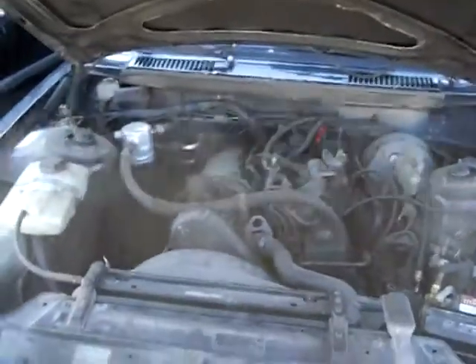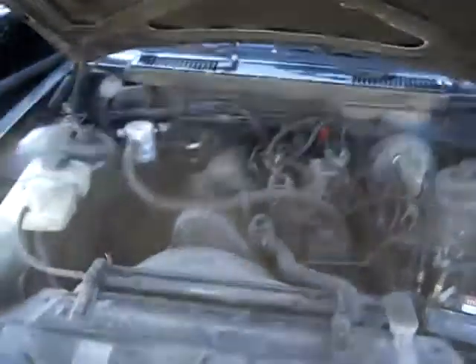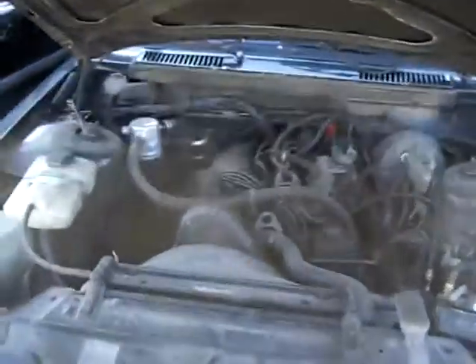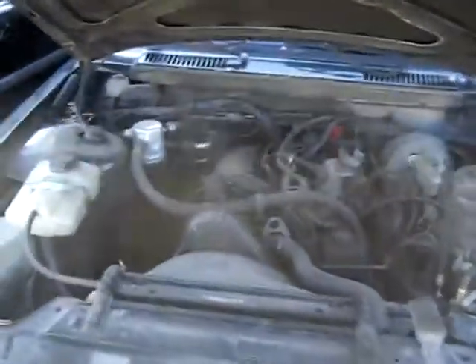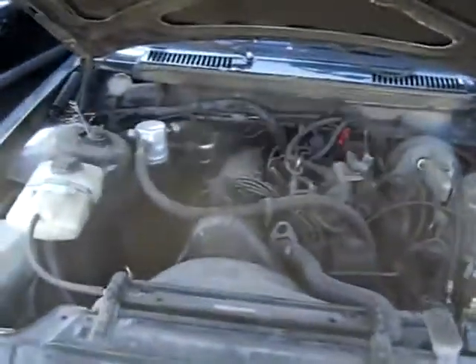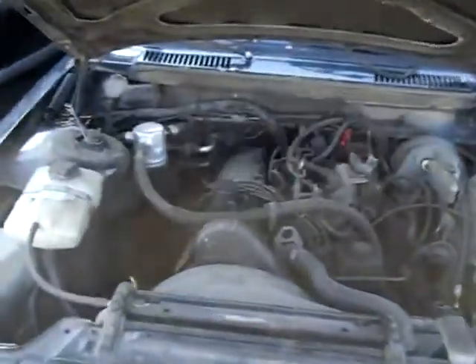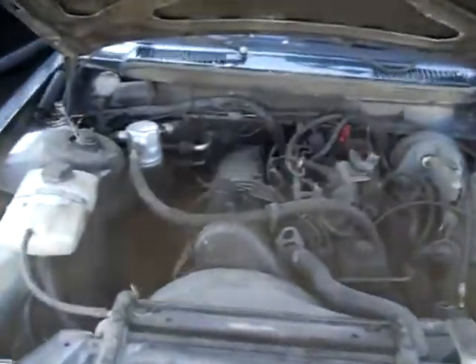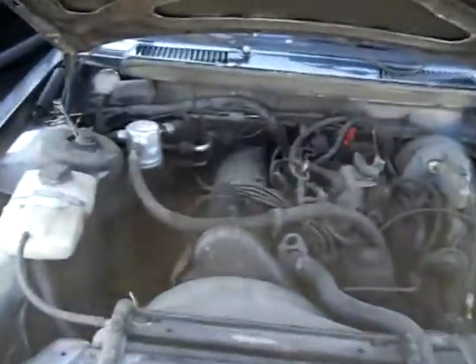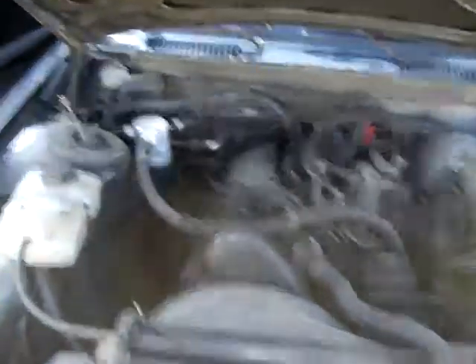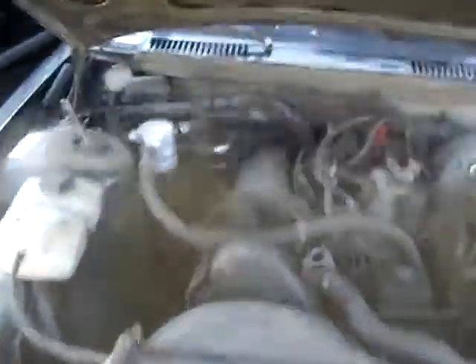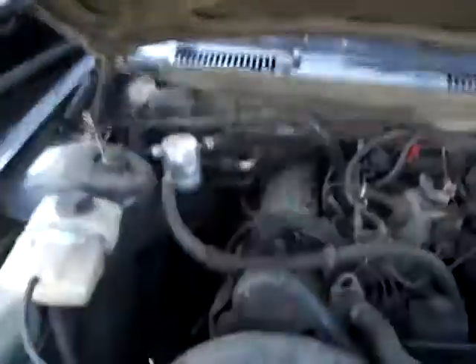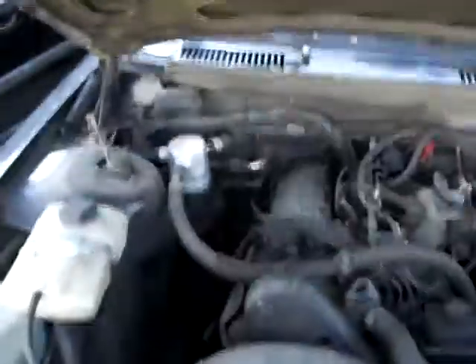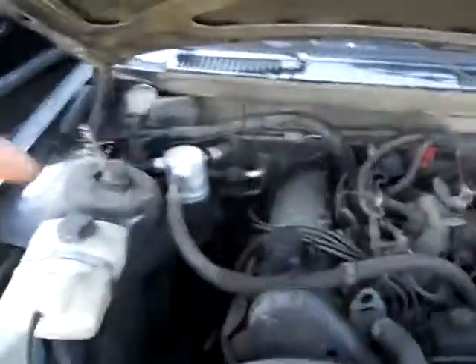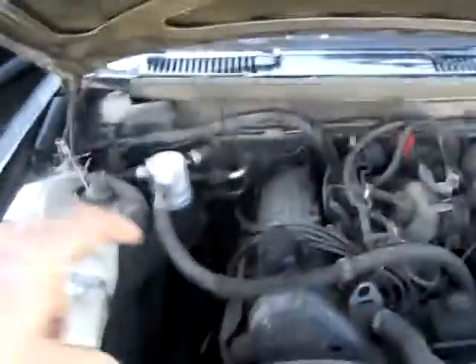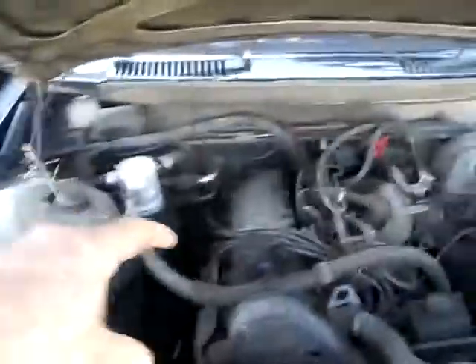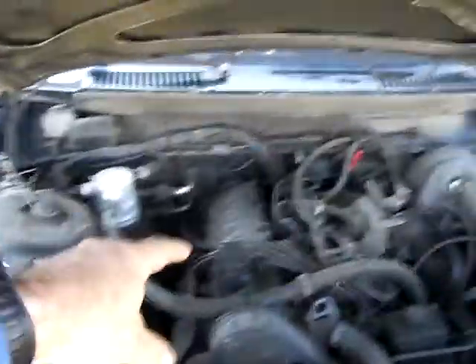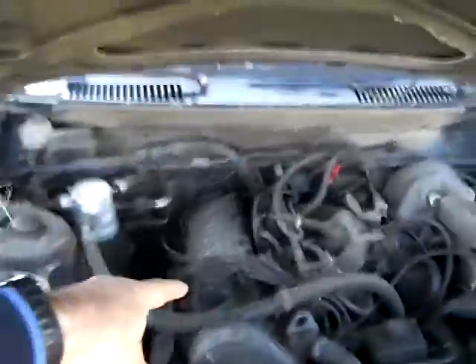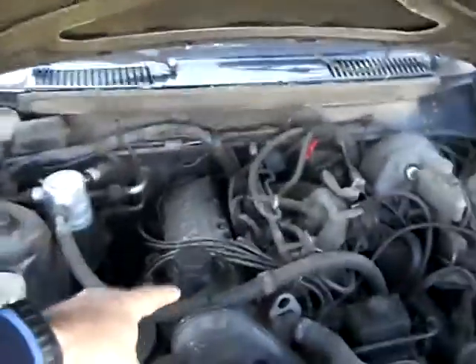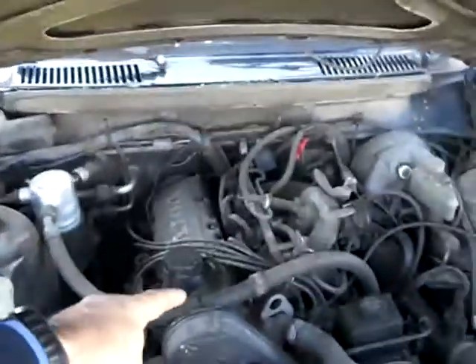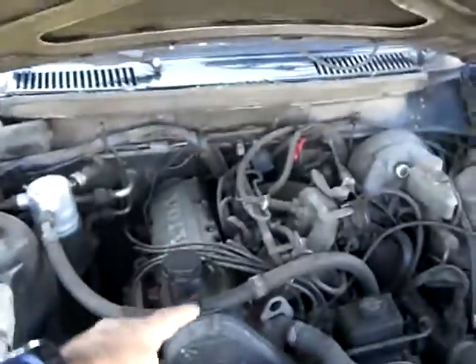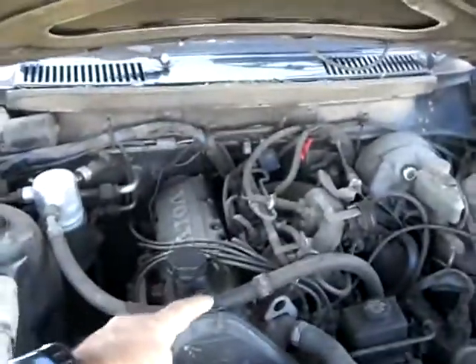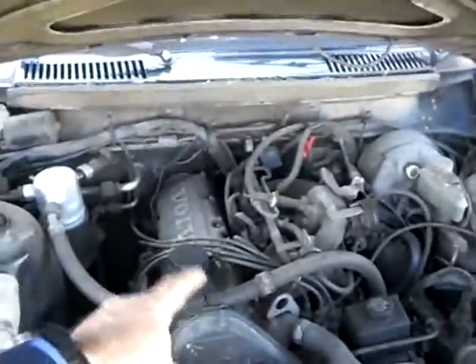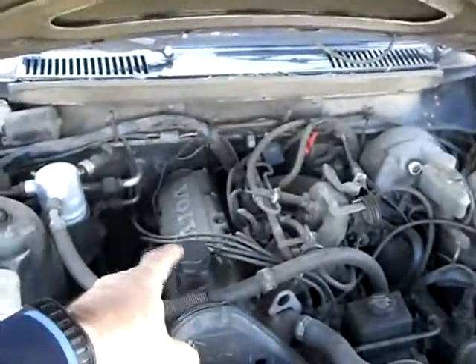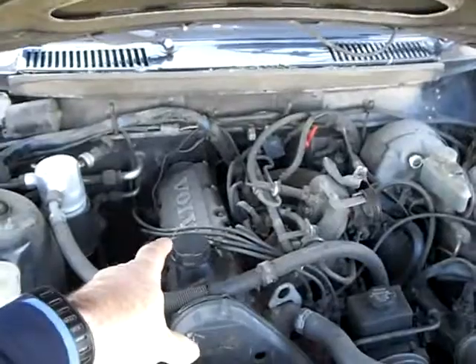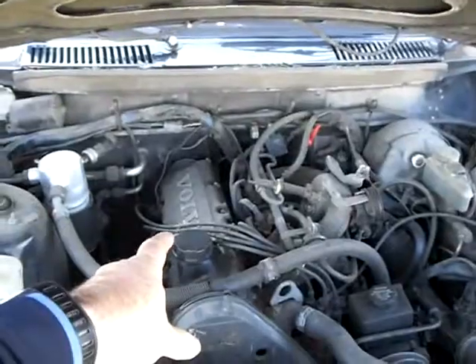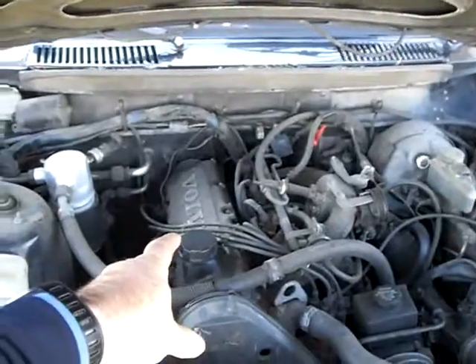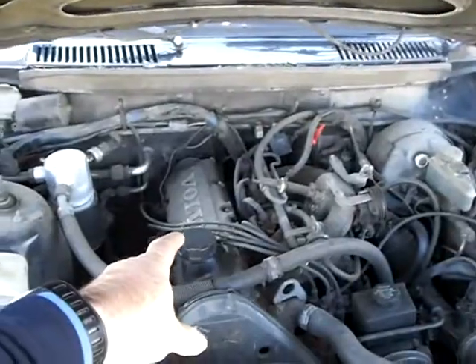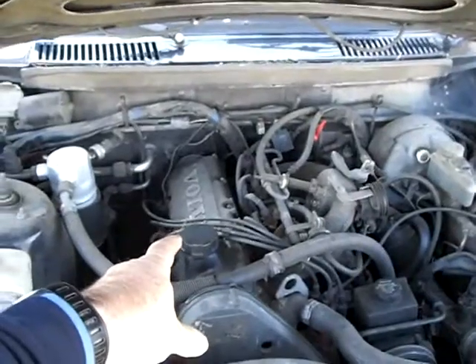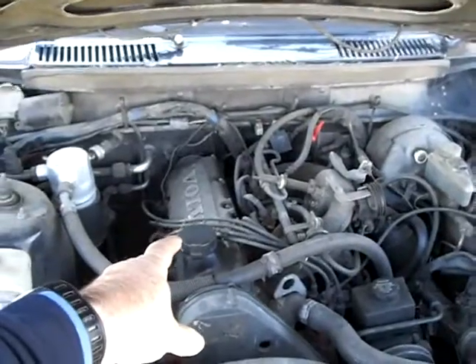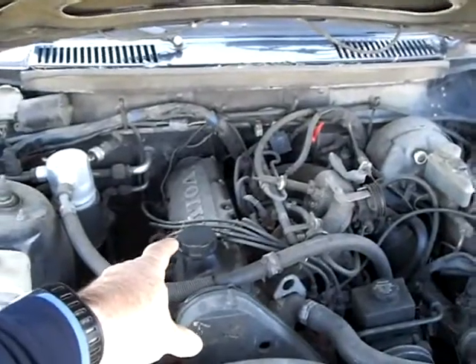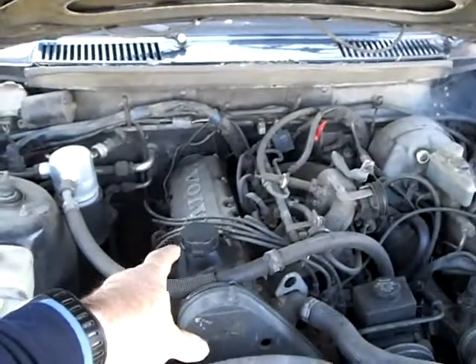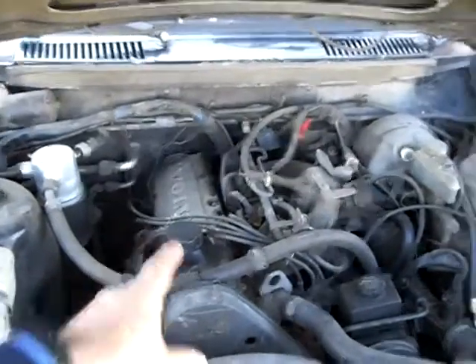Everything's intact under the hood. Bulletproof B230F engine — lasts forever.